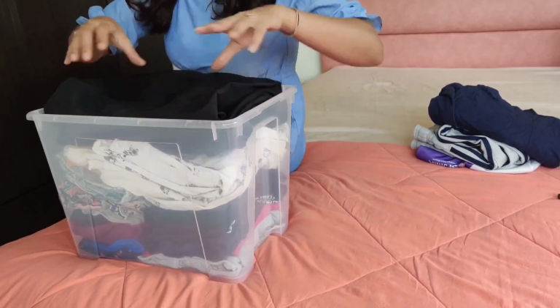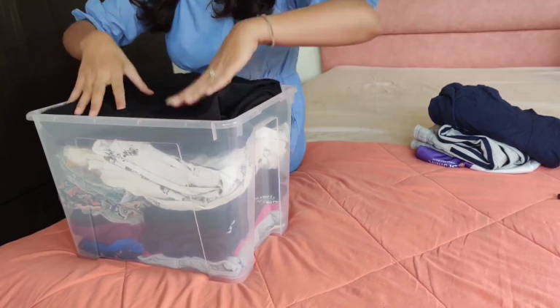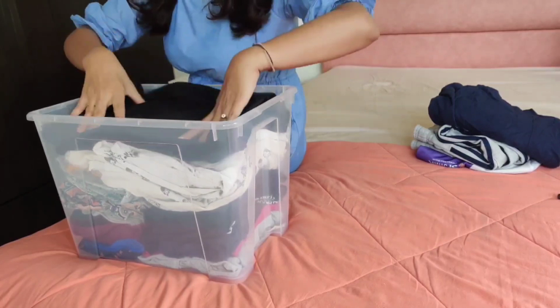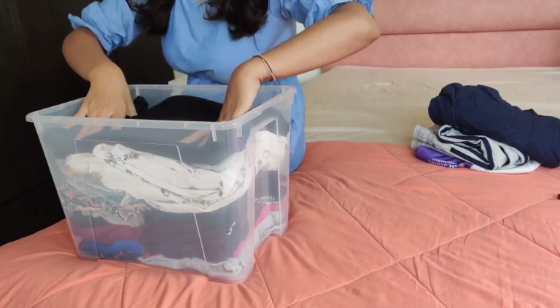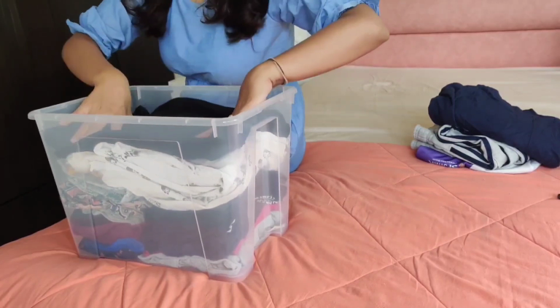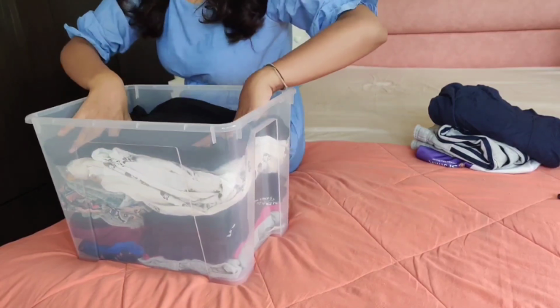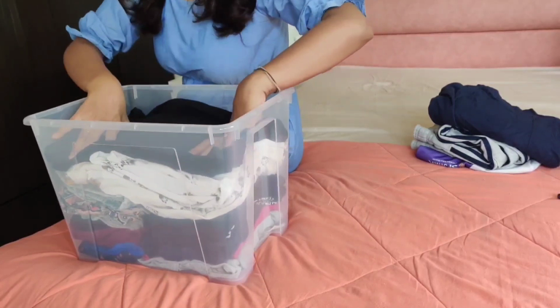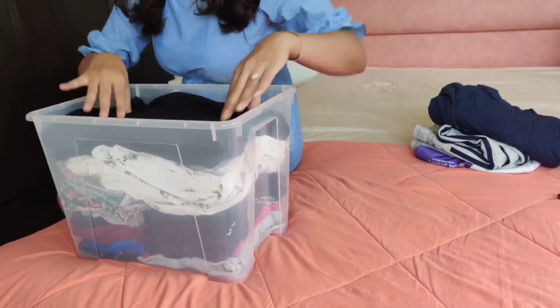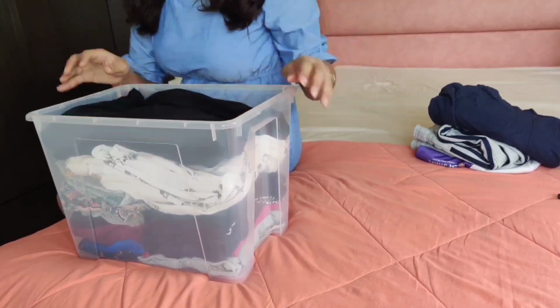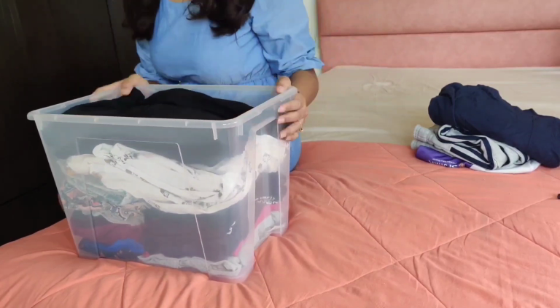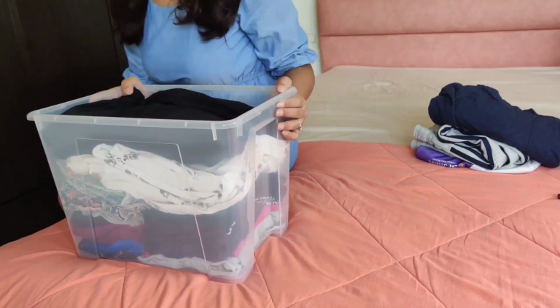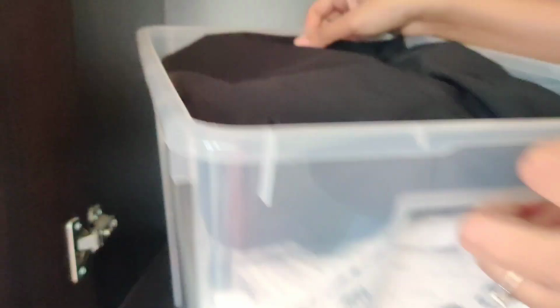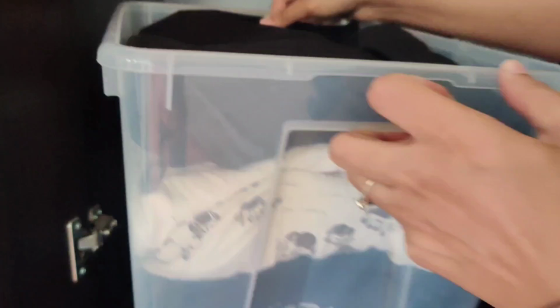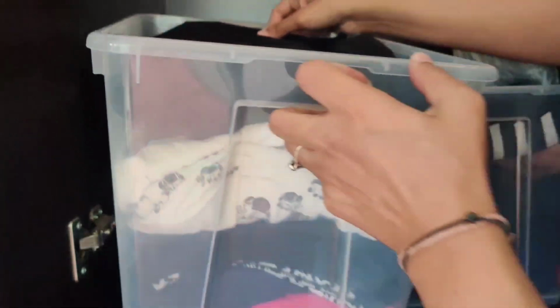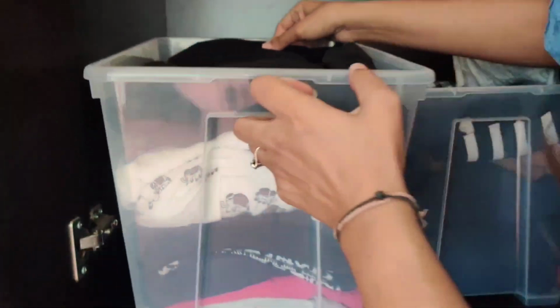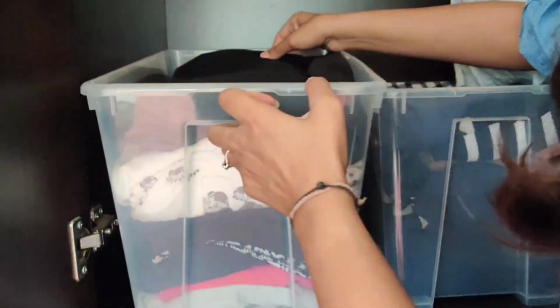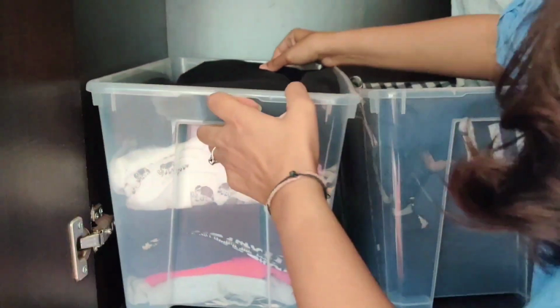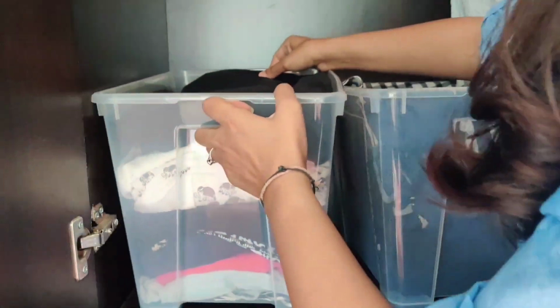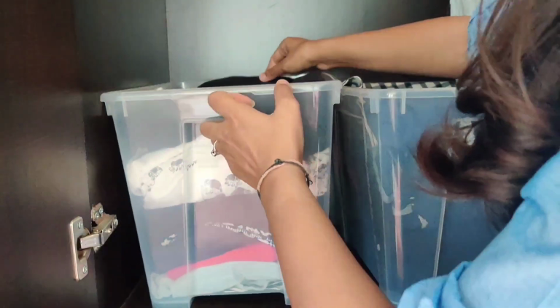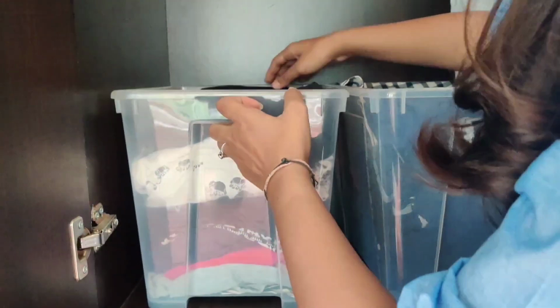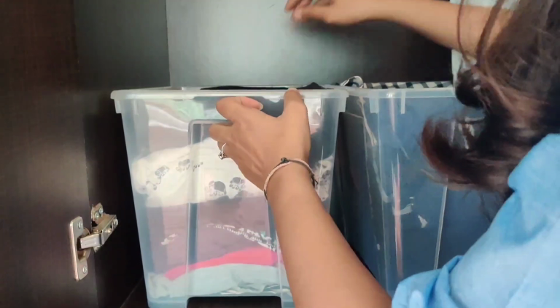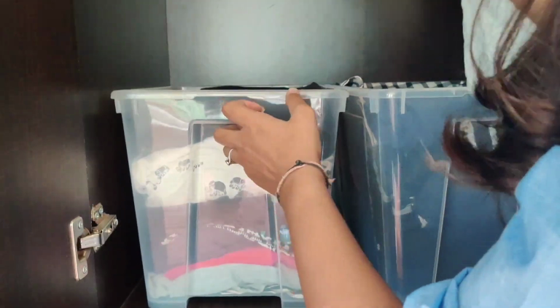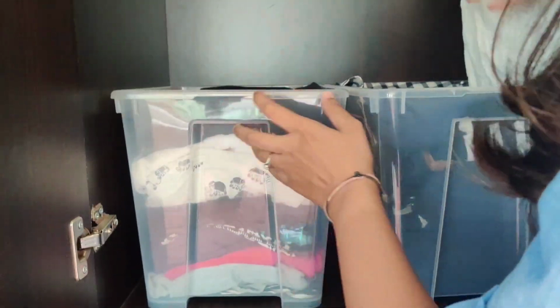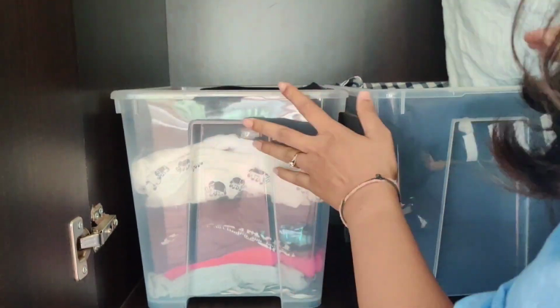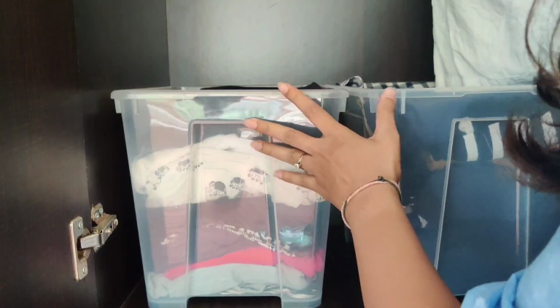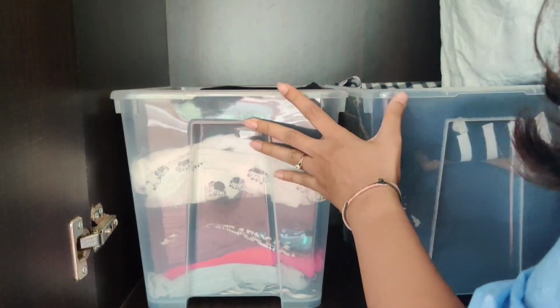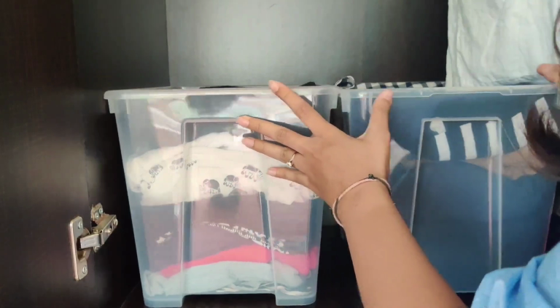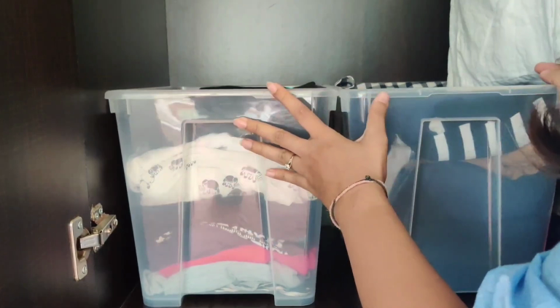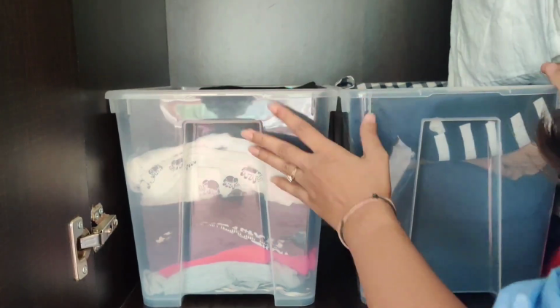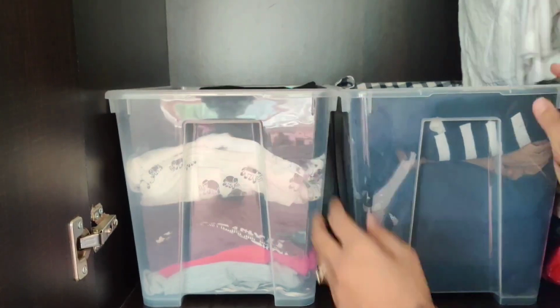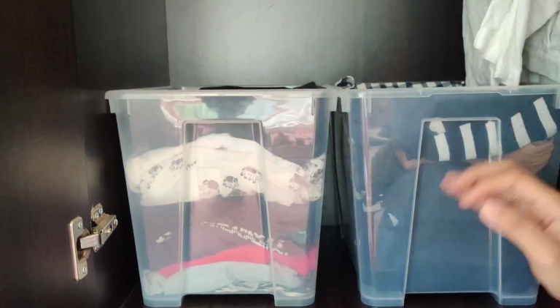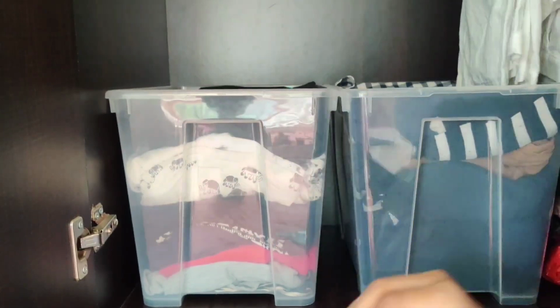So that's it on my ways of reducing visual clutter, let me know yours. Thanks for watching.